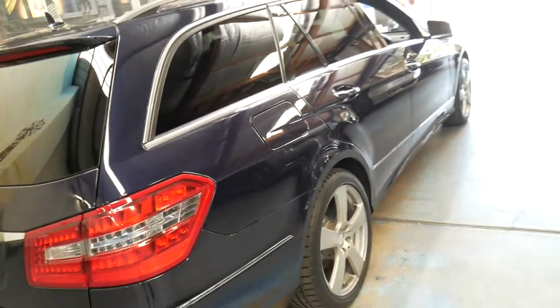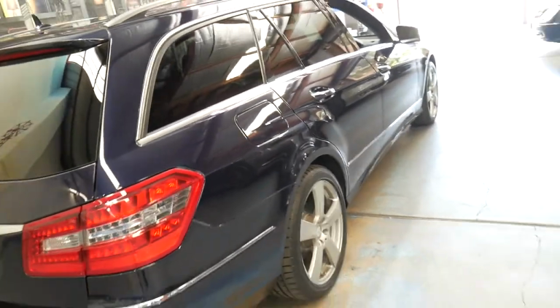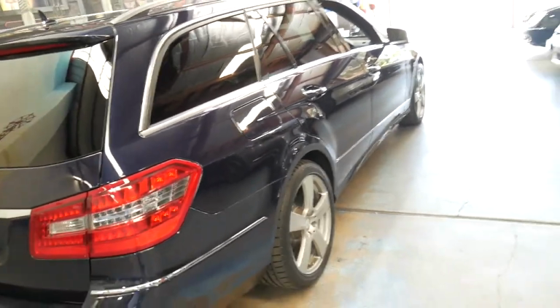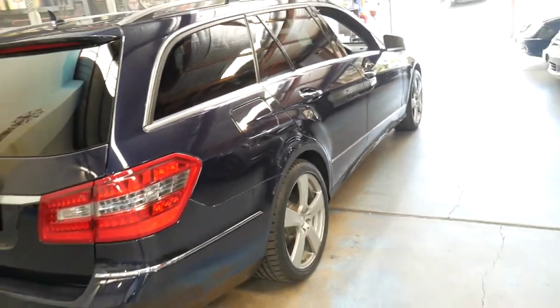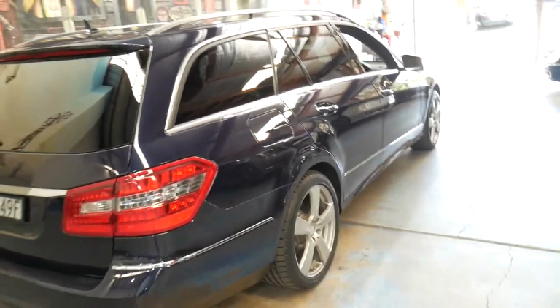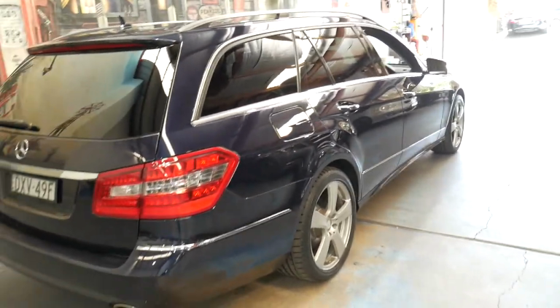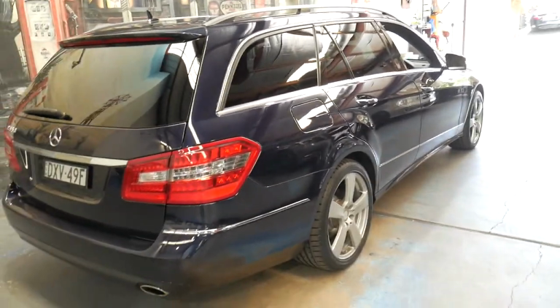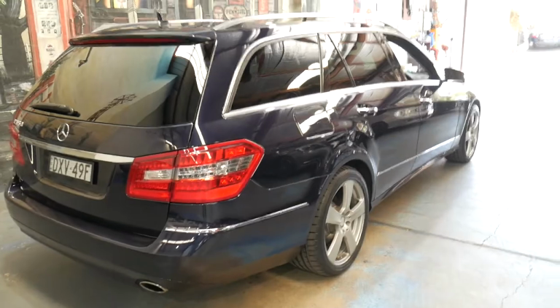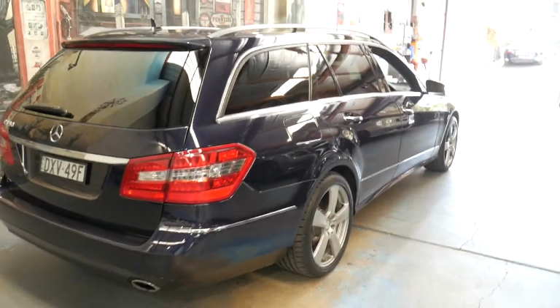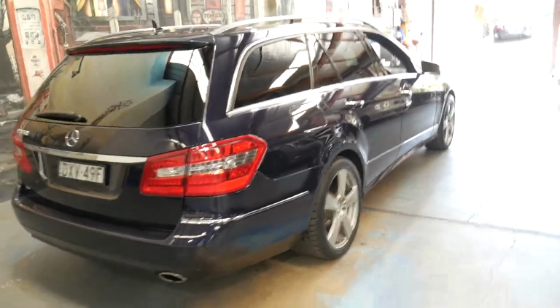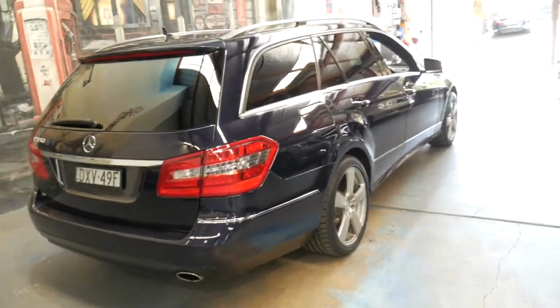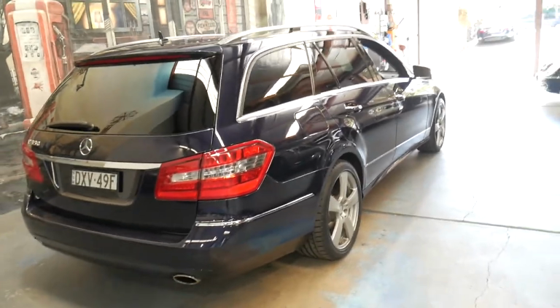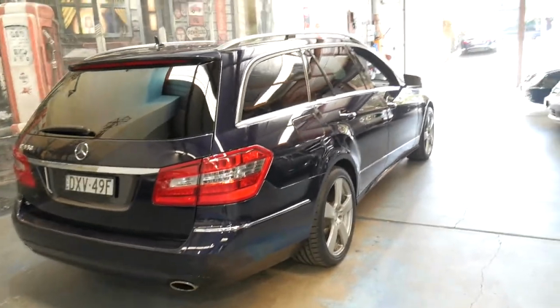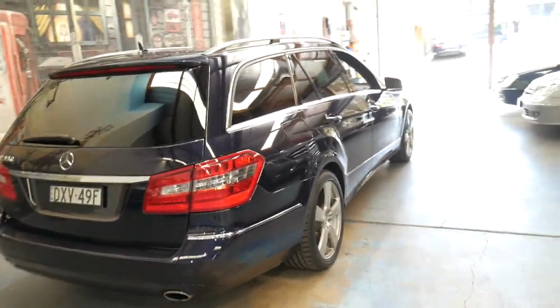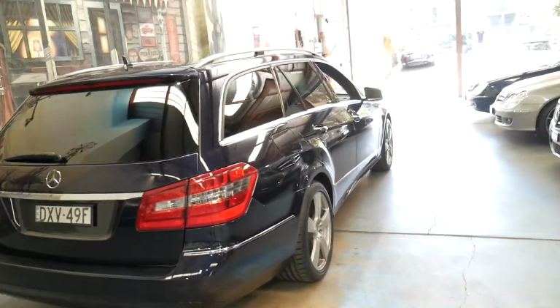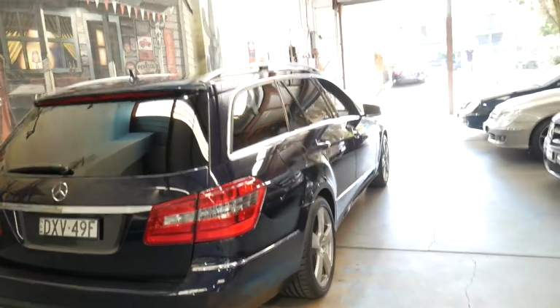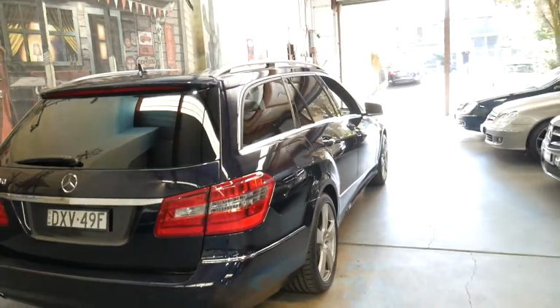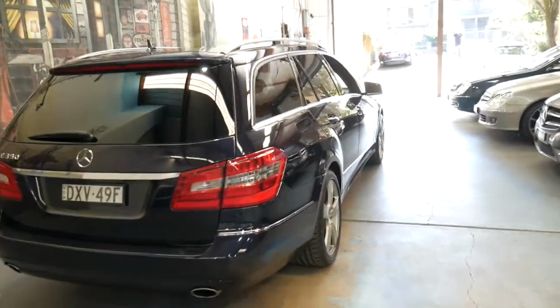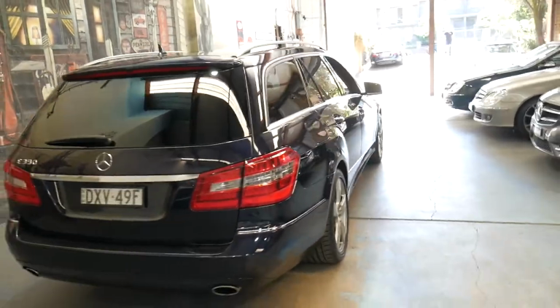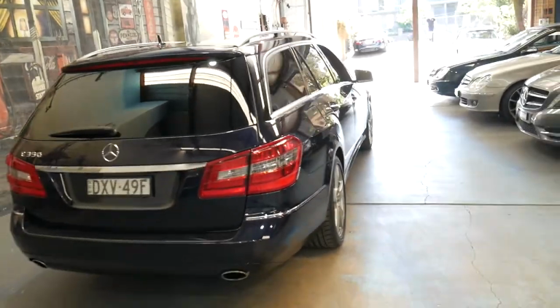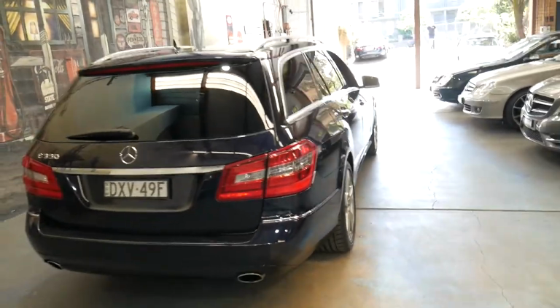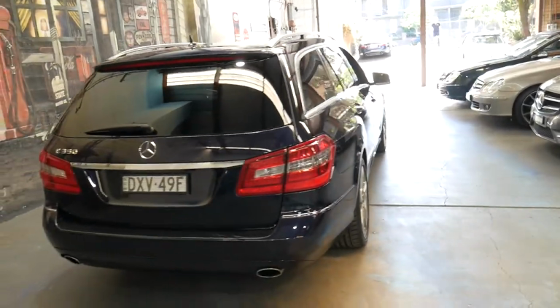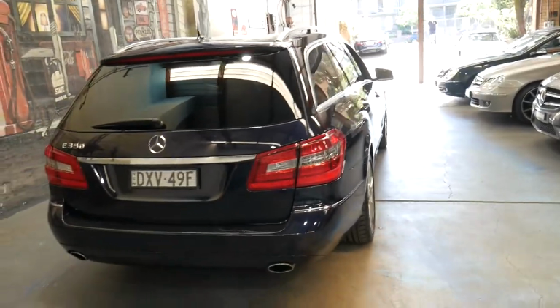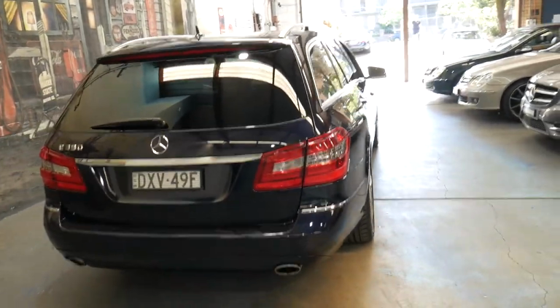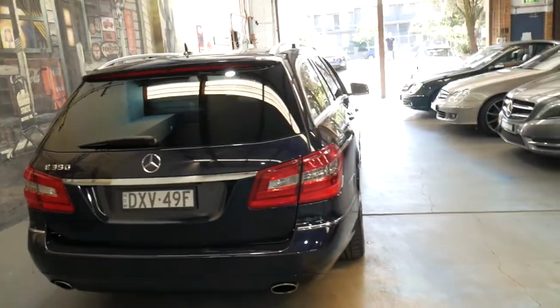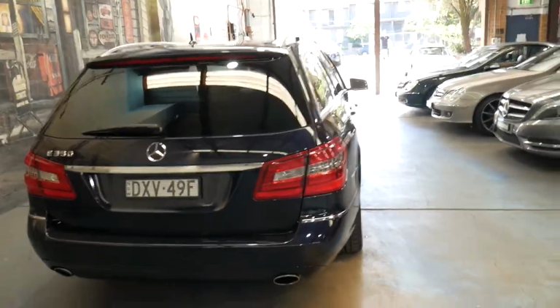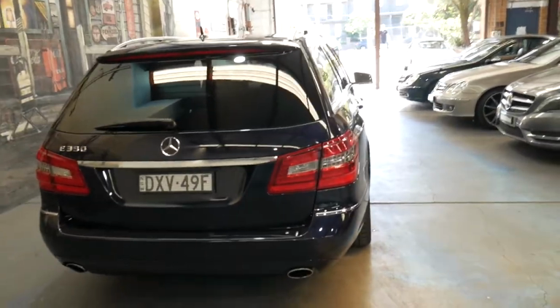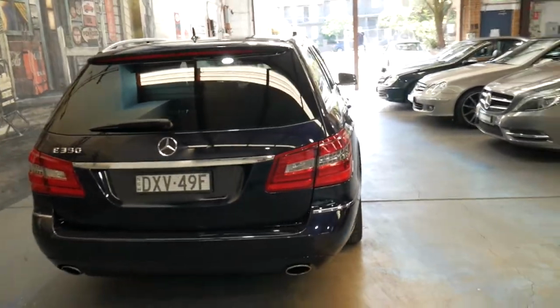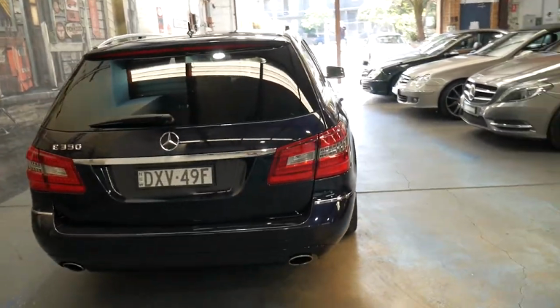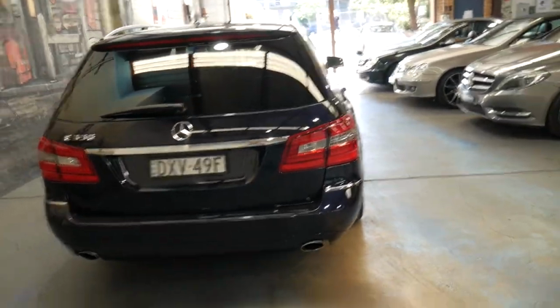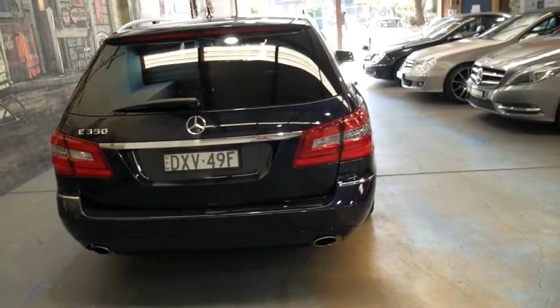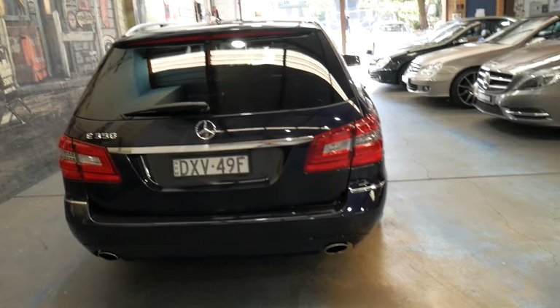So obviously it's got black leather interior. The colour is called tanzanite blue, which is also very rare.